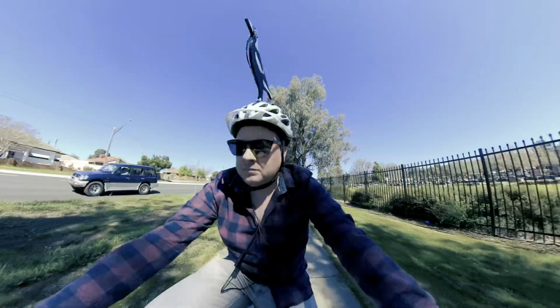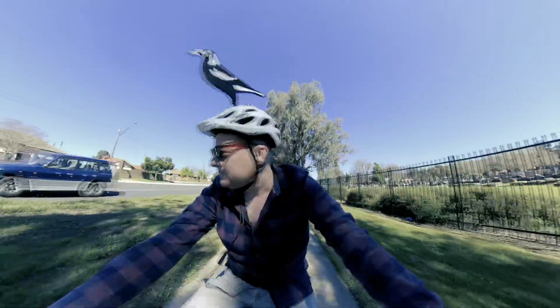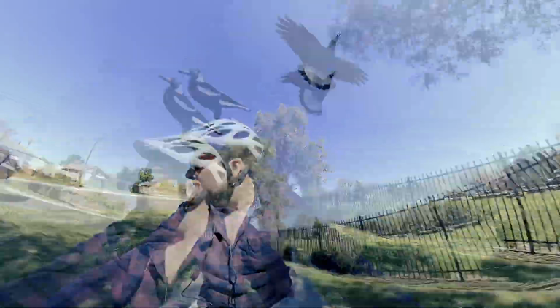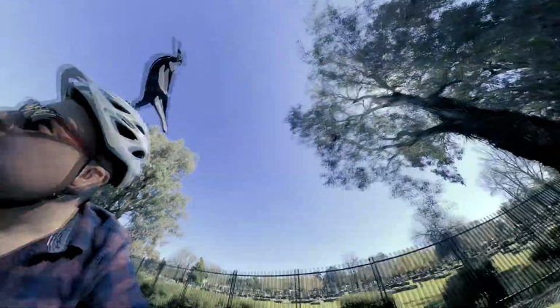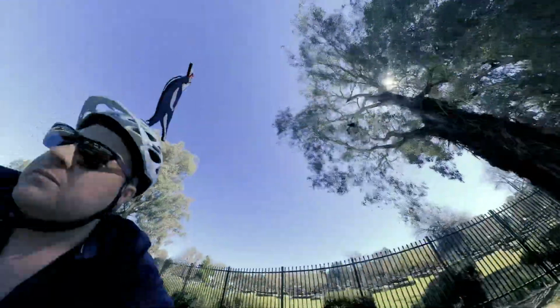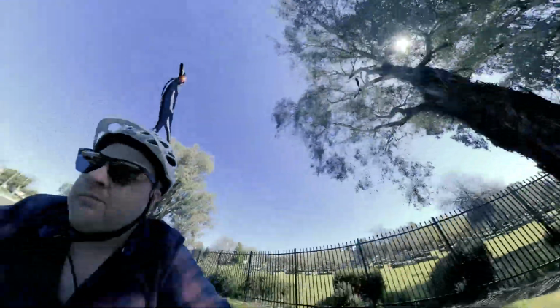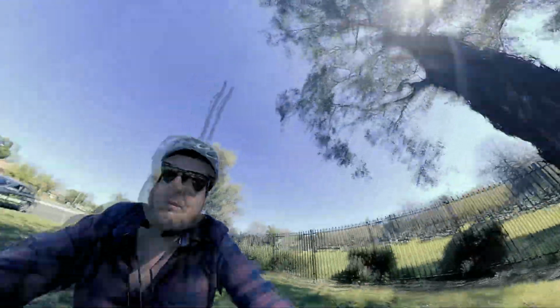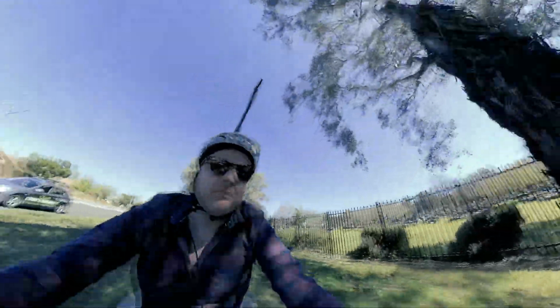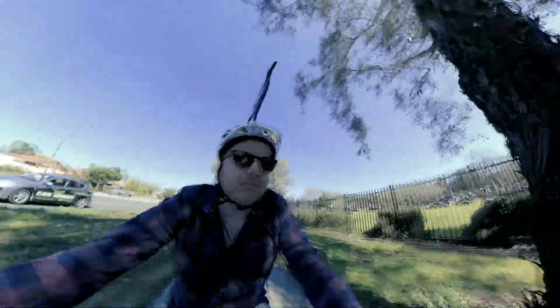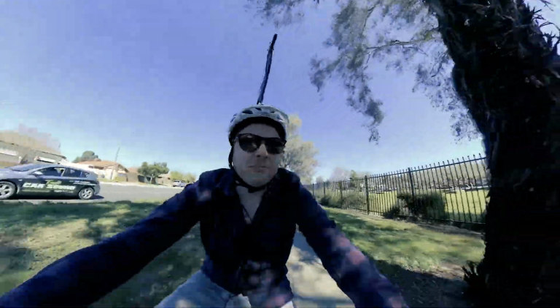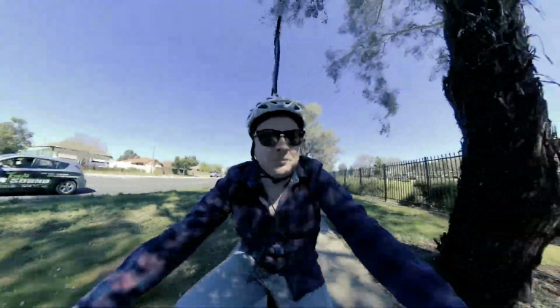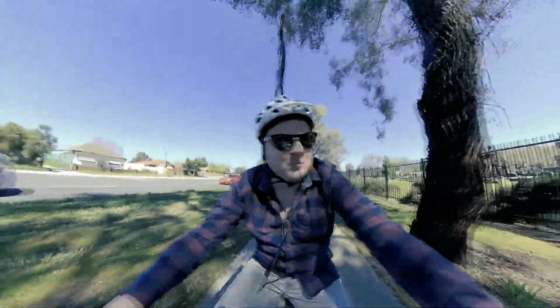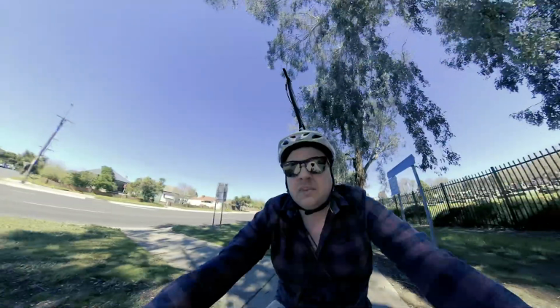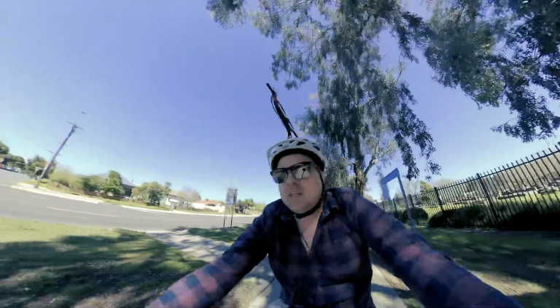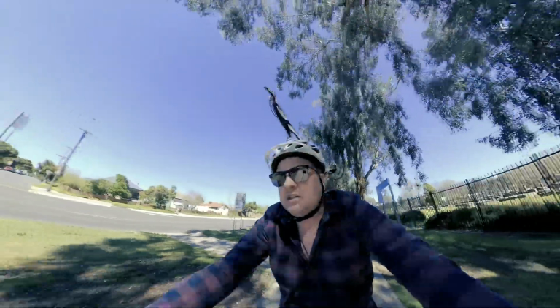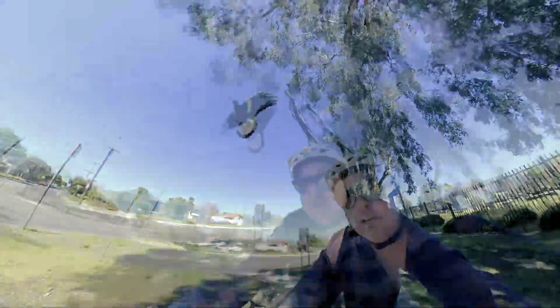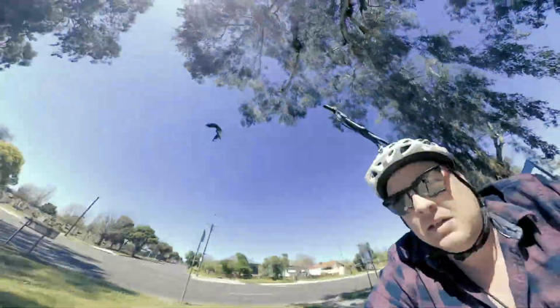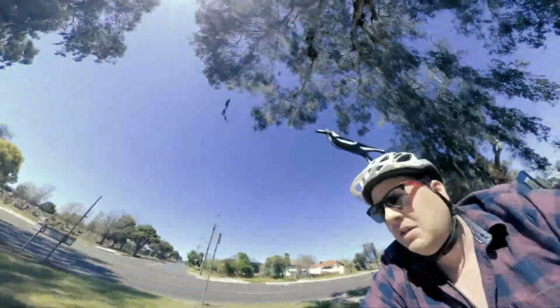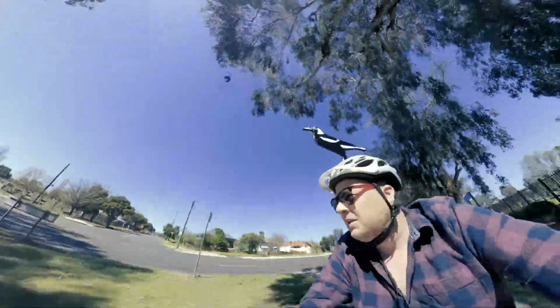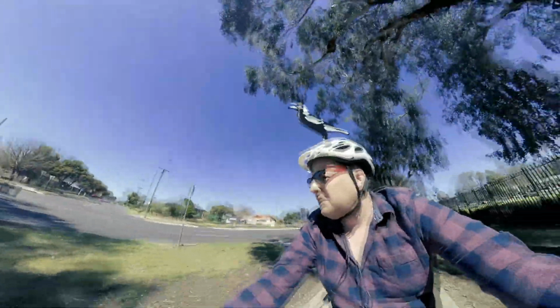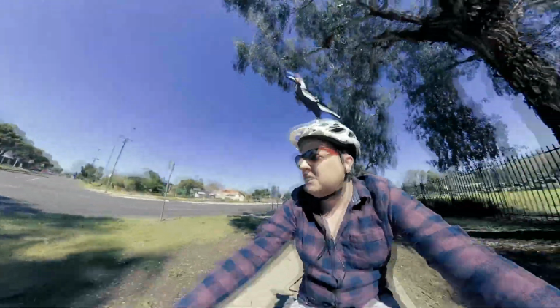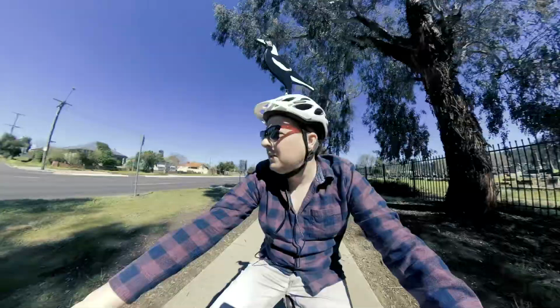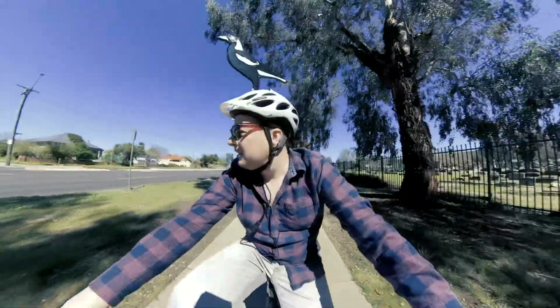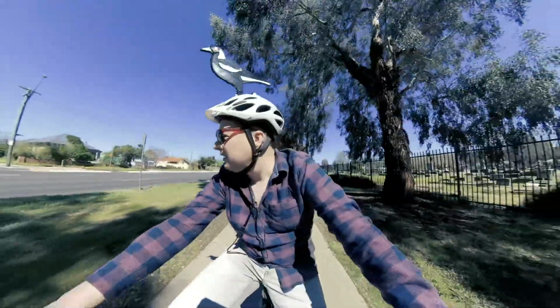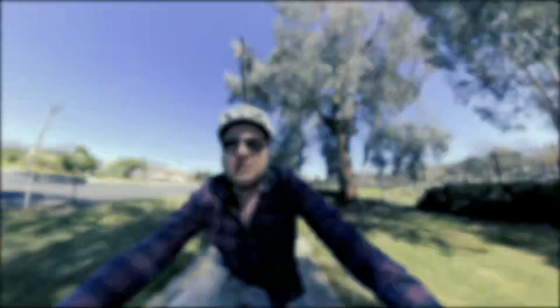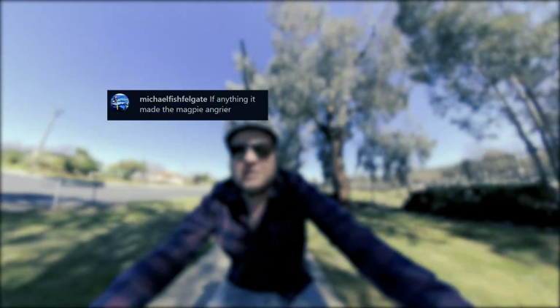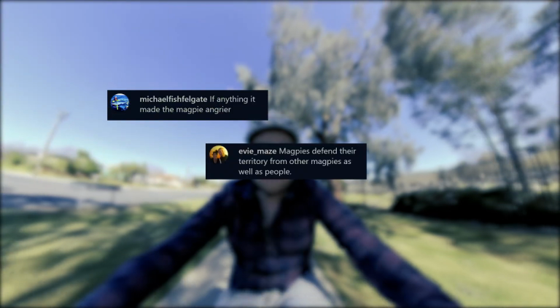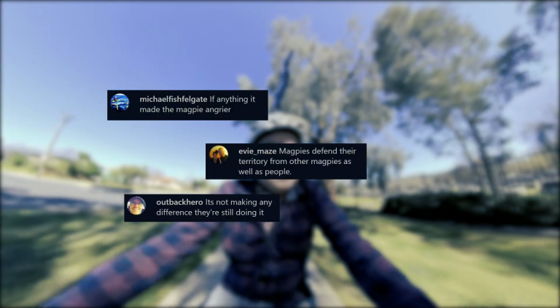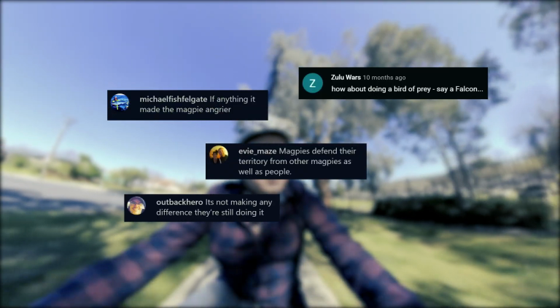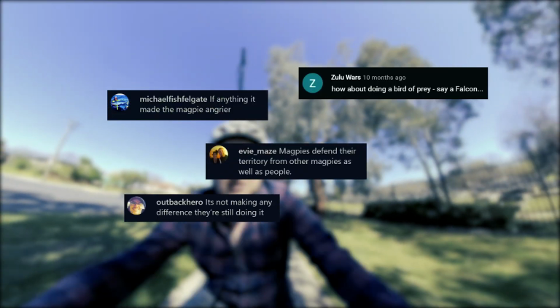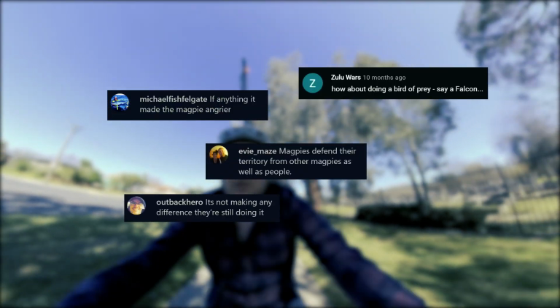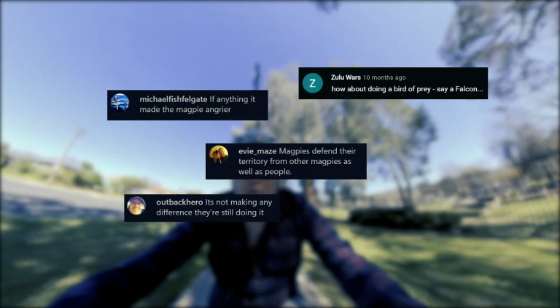Version 1 of the Madpie 3000 — an artificial bird with angry eyes — only made the swoopy boy angrier. I've used your feedback to build a better version.